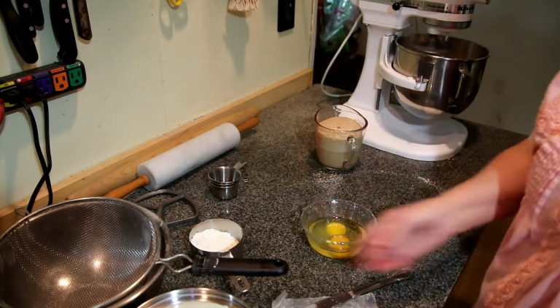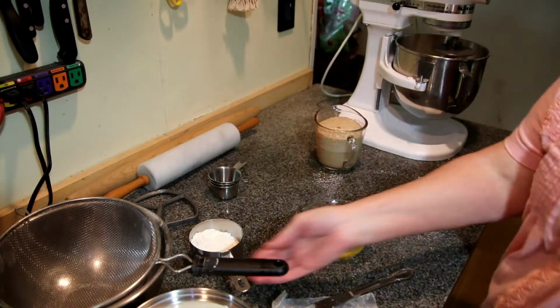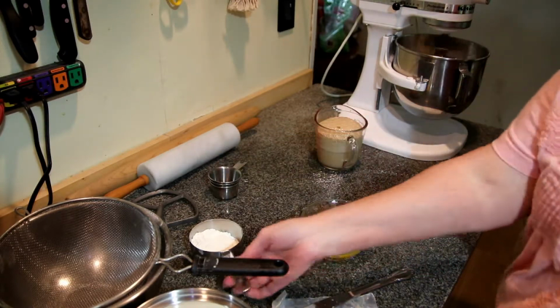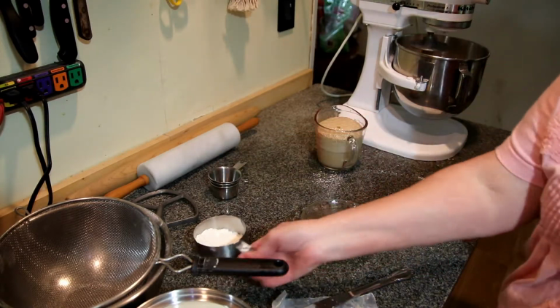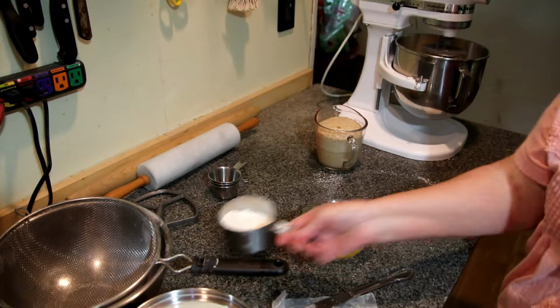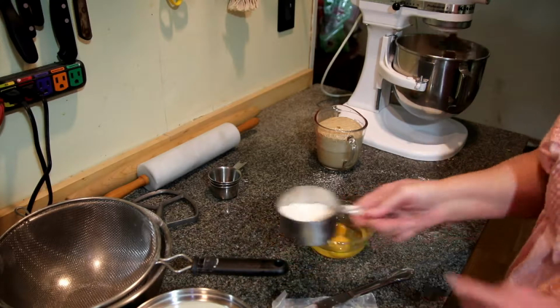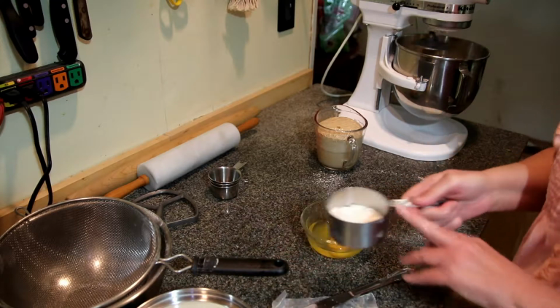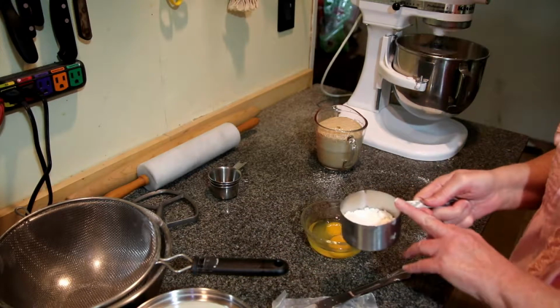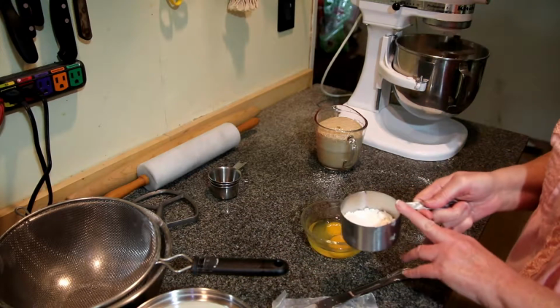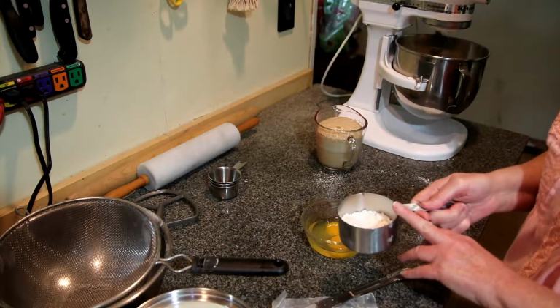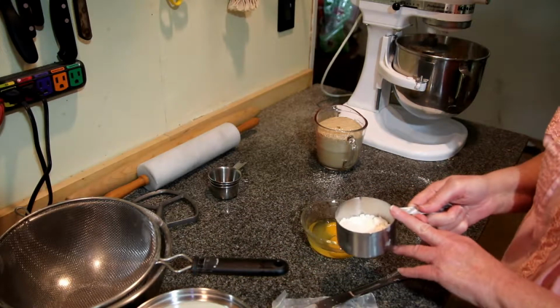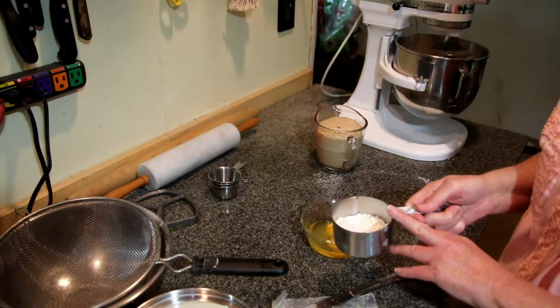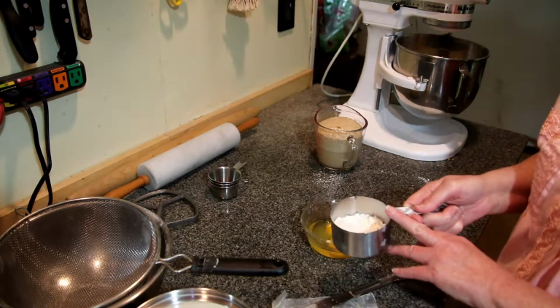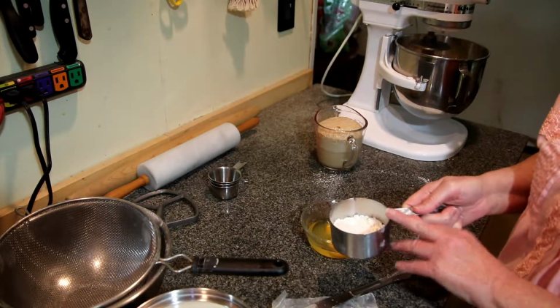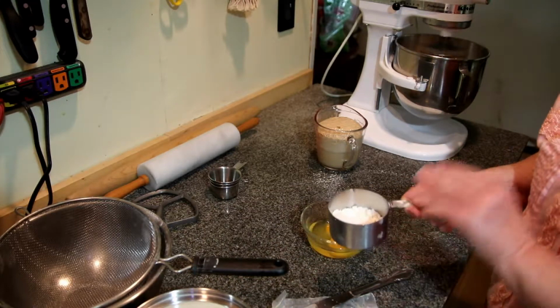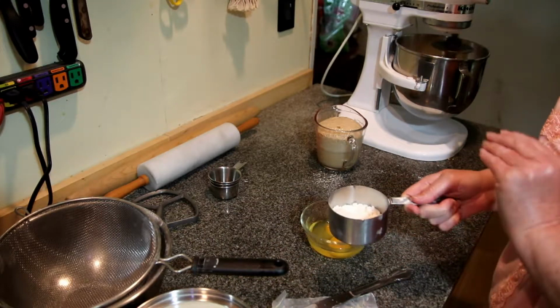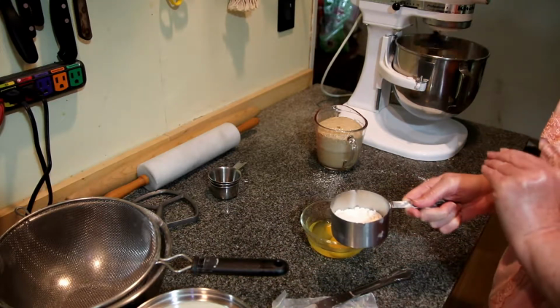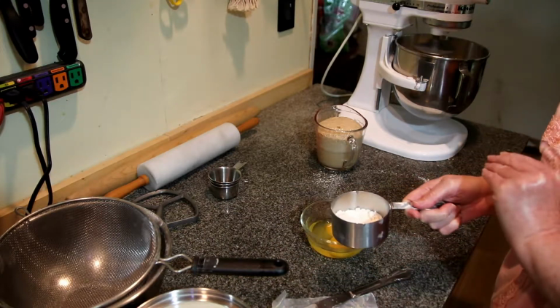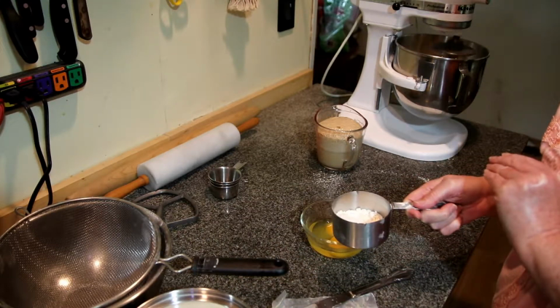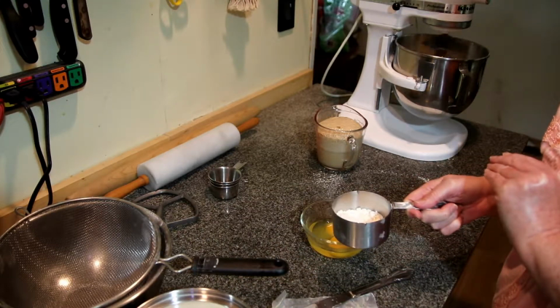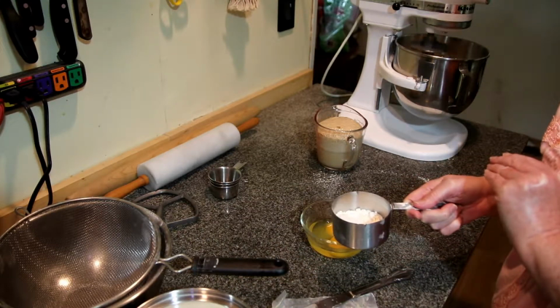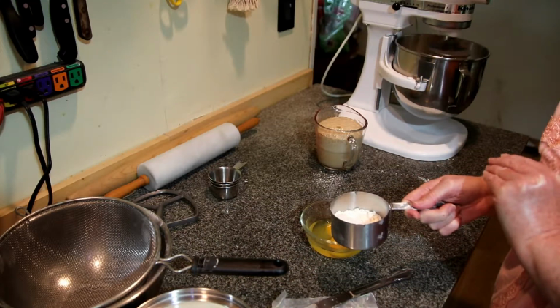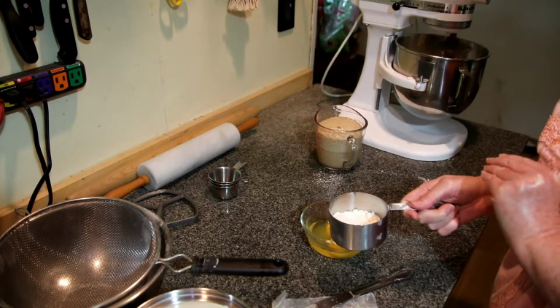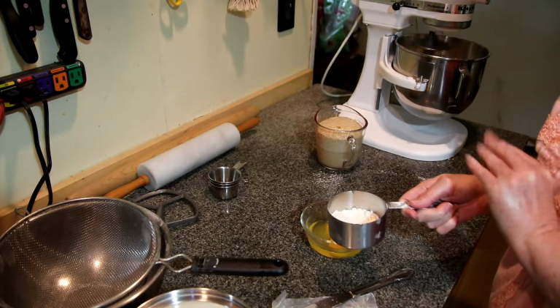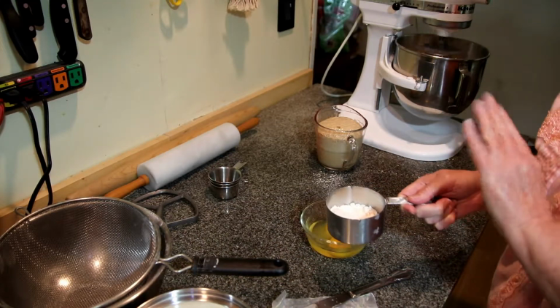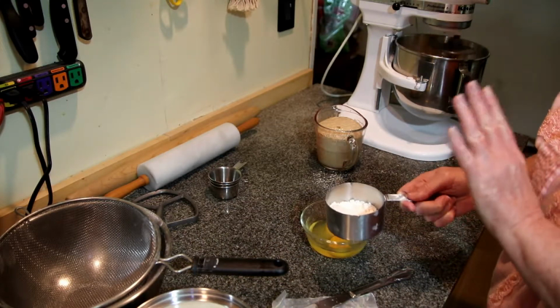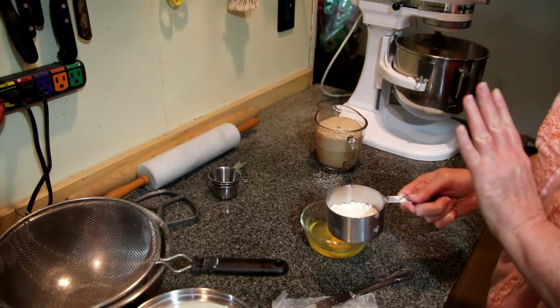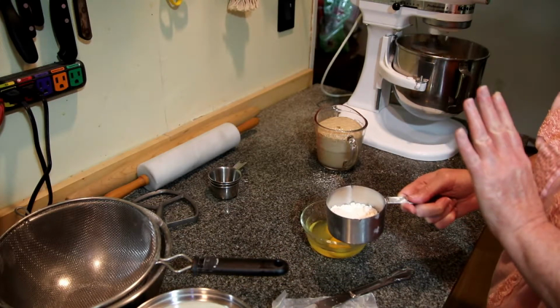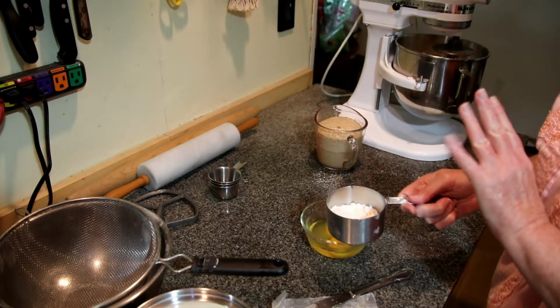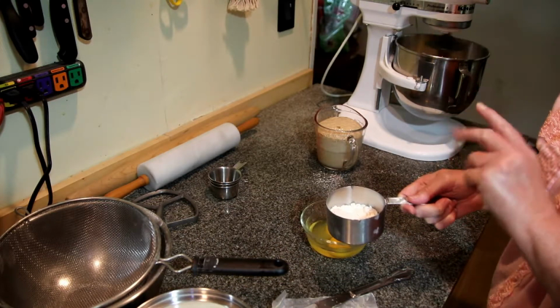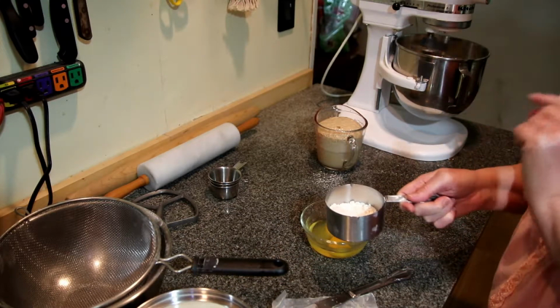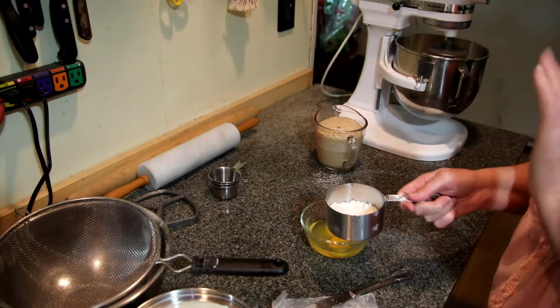I always have a little flour standing by in case my dough's a little wet. You know how flour works.